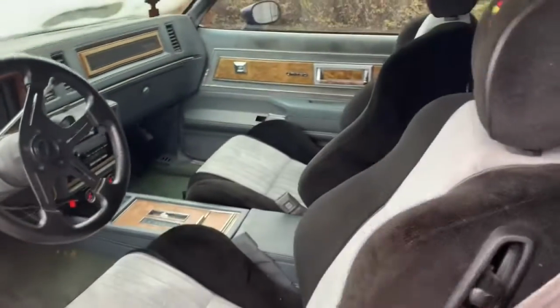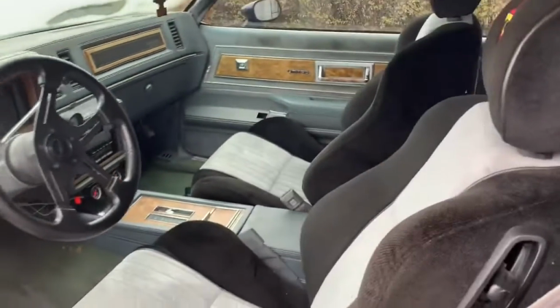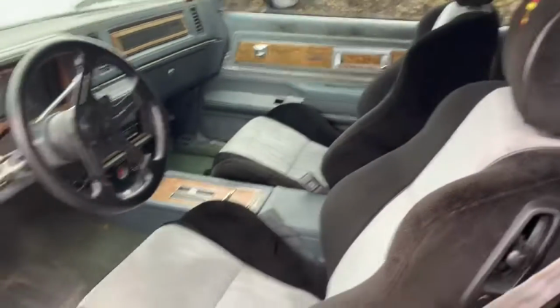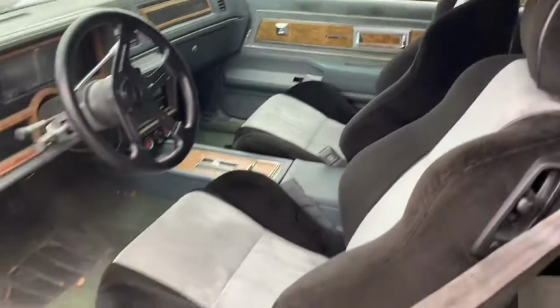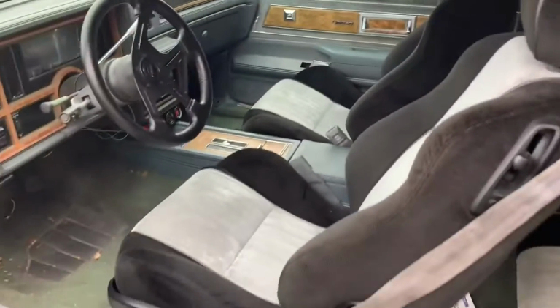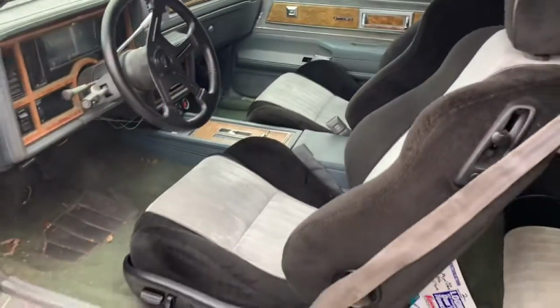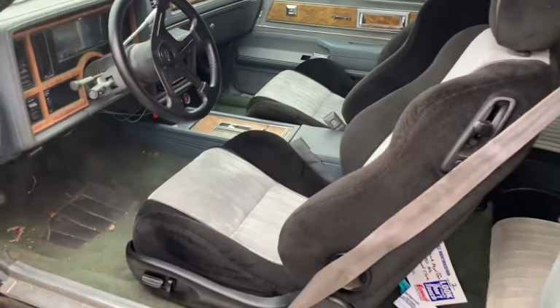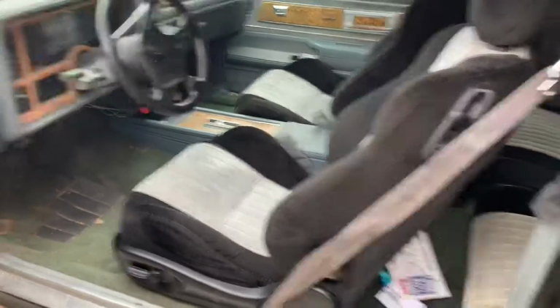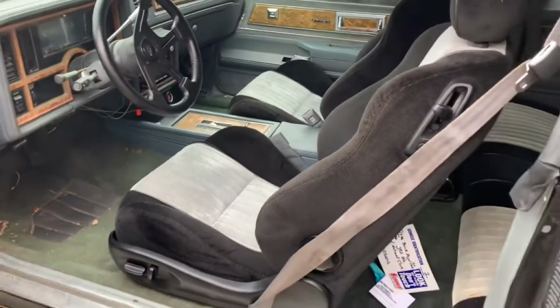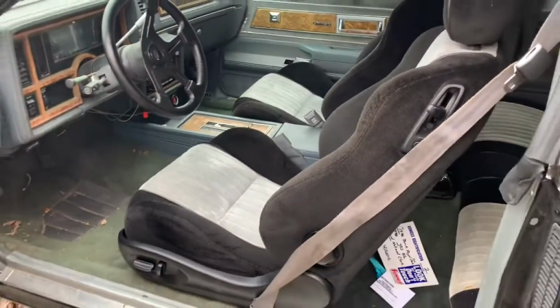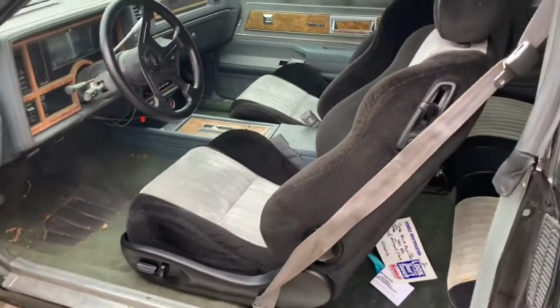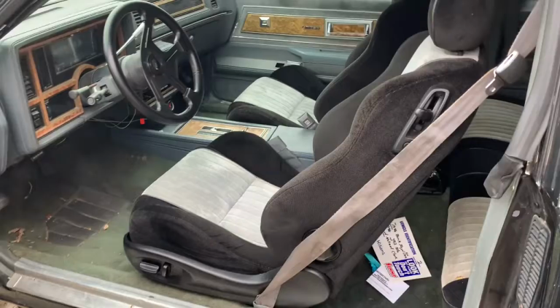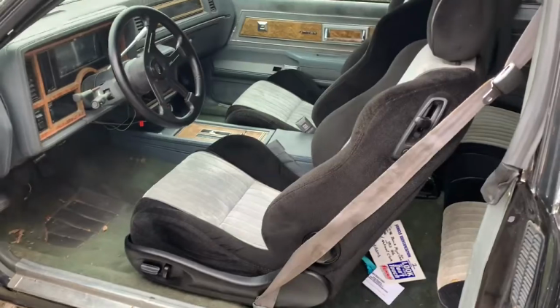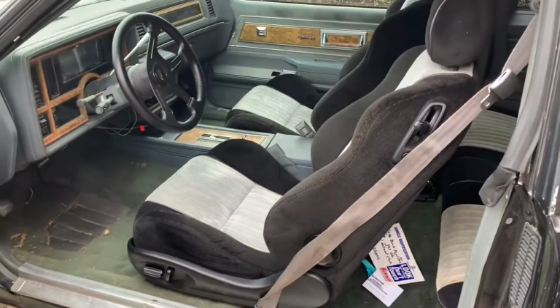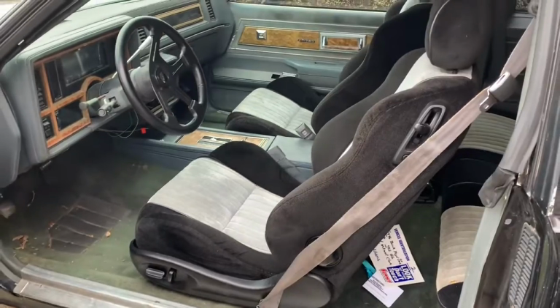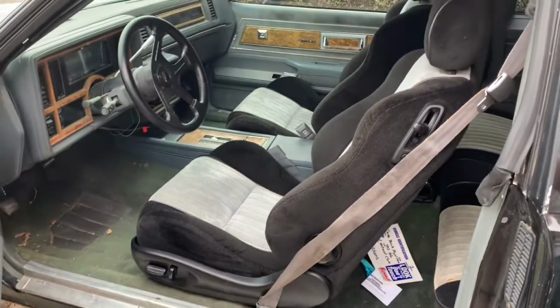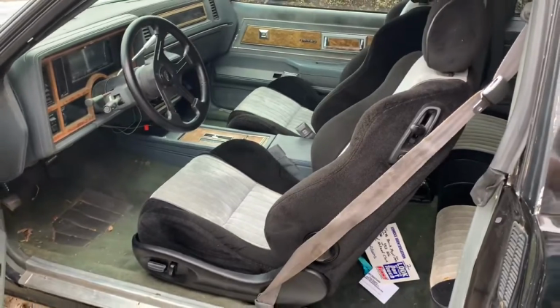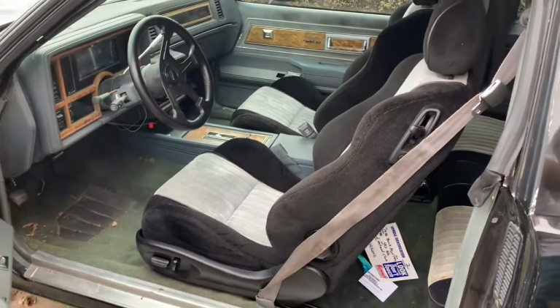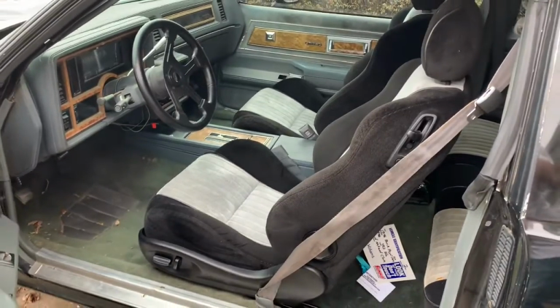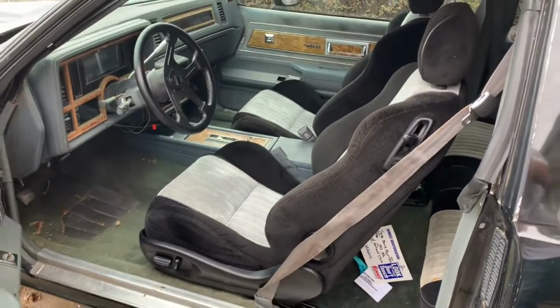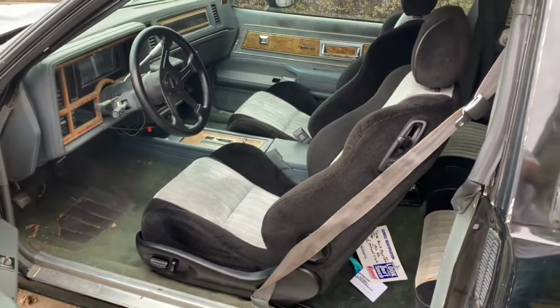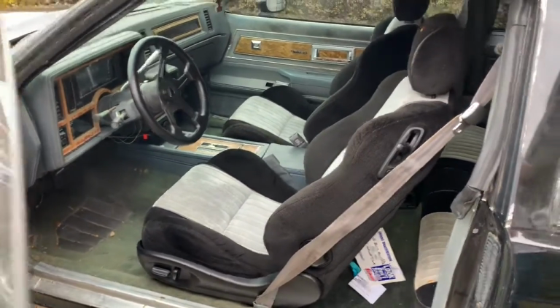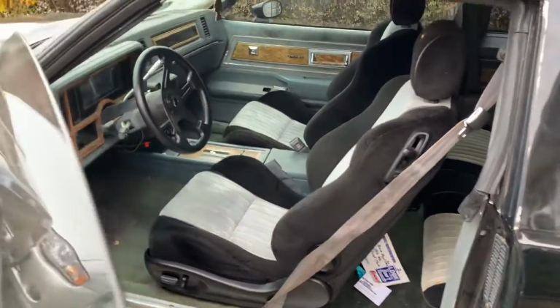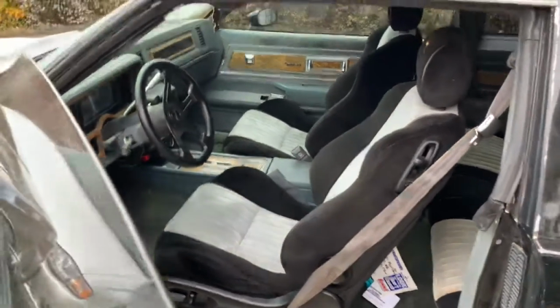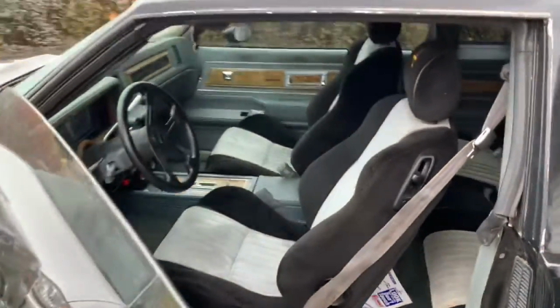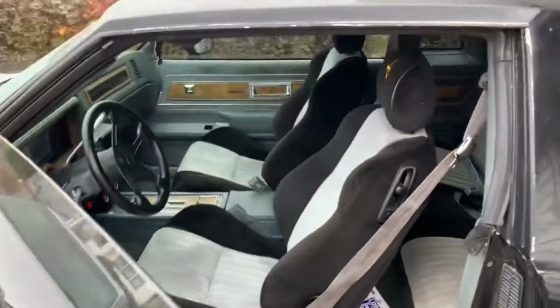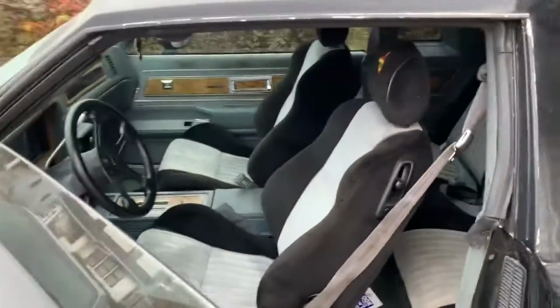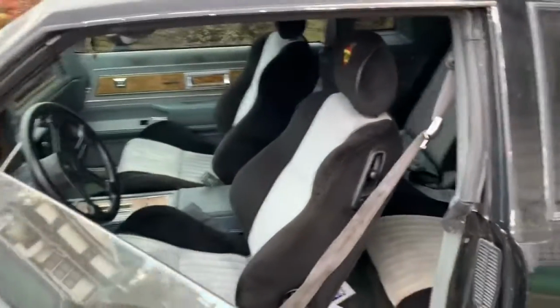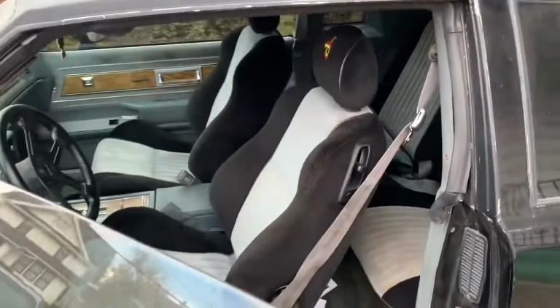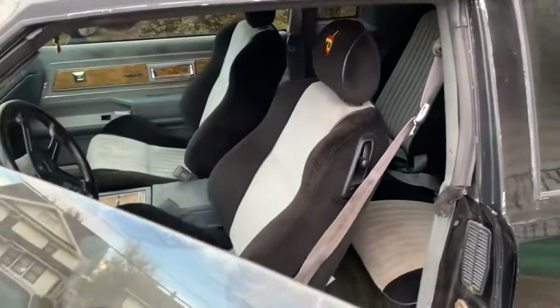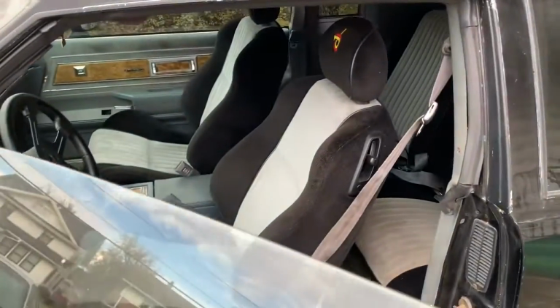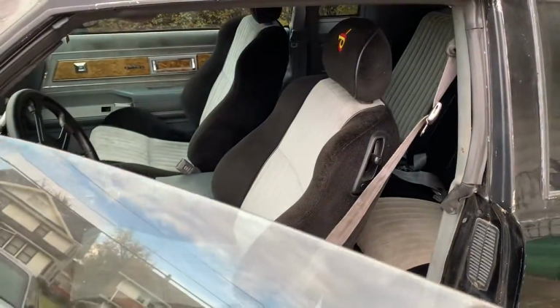I'll give you a rear view — not that that's the best view — but they are very nice seats. Like I said, they're out of a 2004 Pontiac GTO, recovered to look like a Grand National seat.